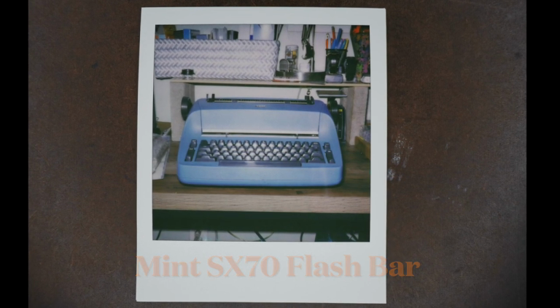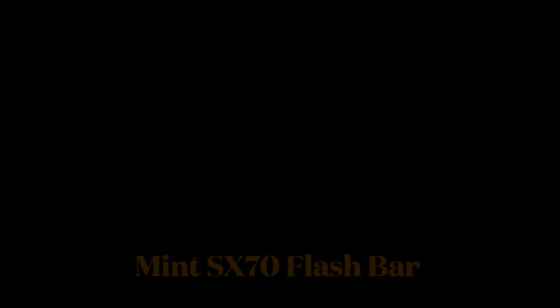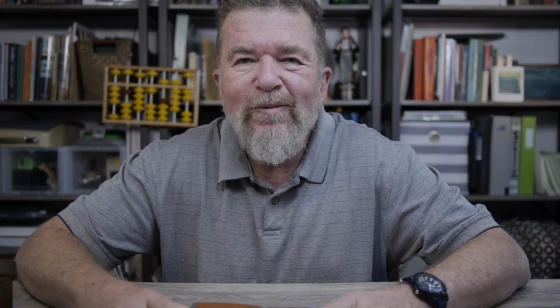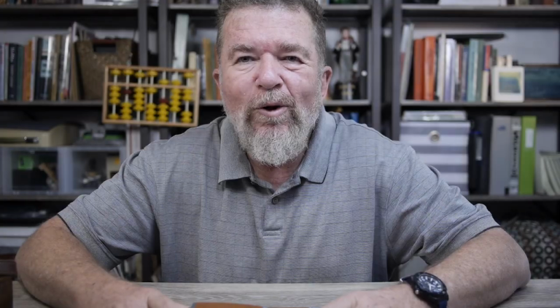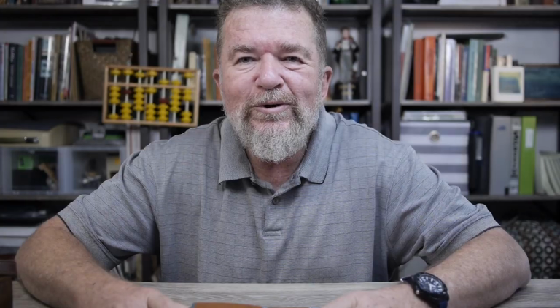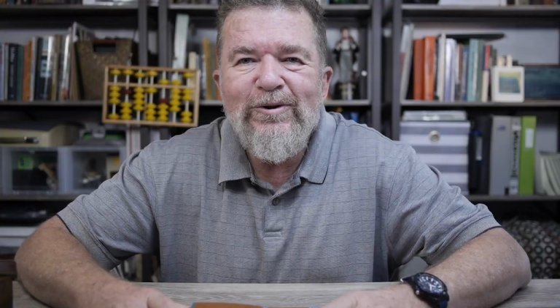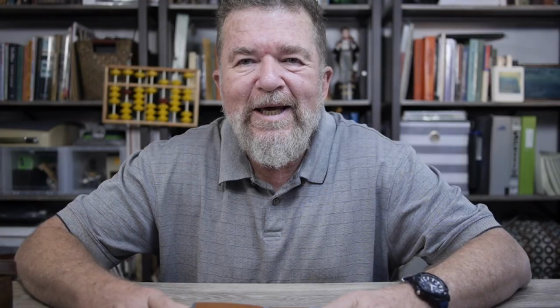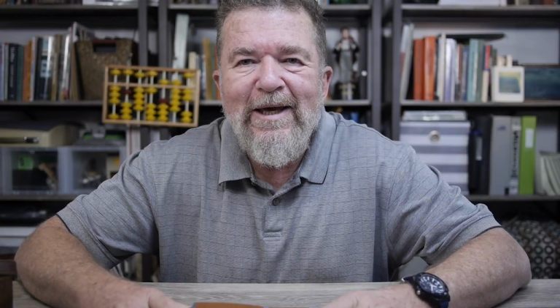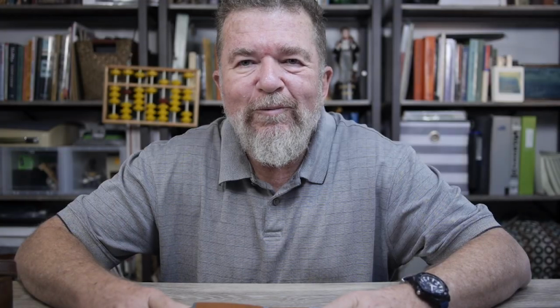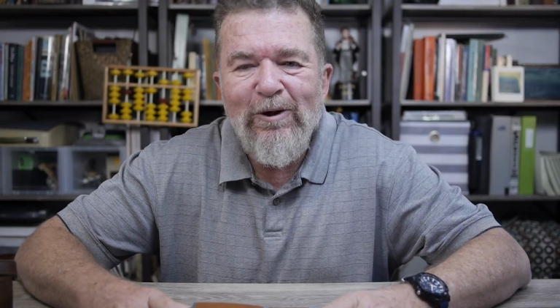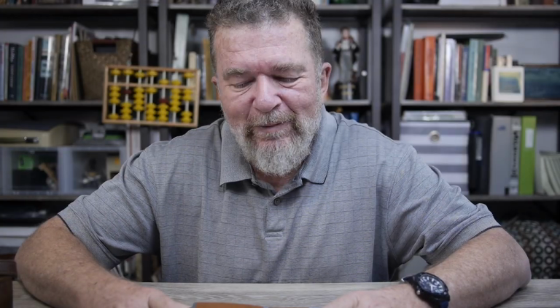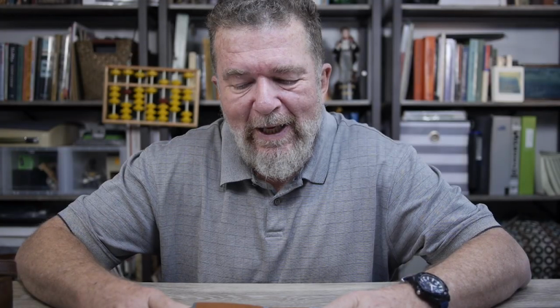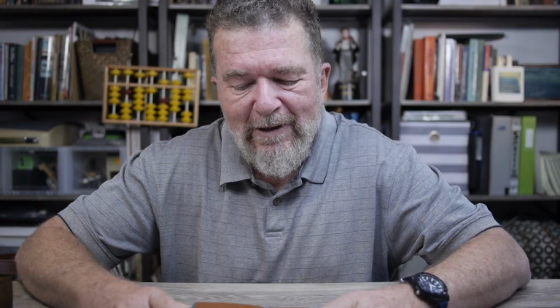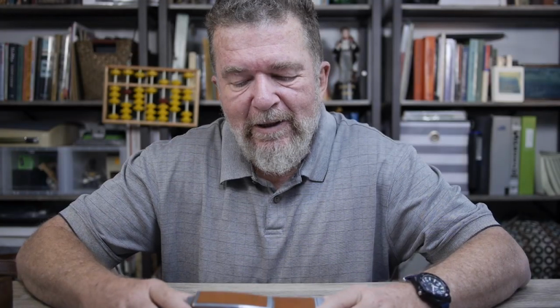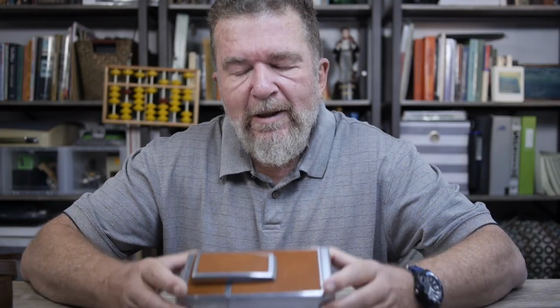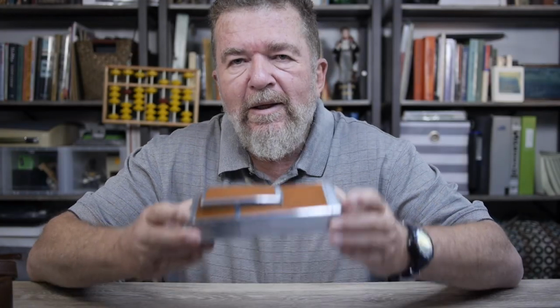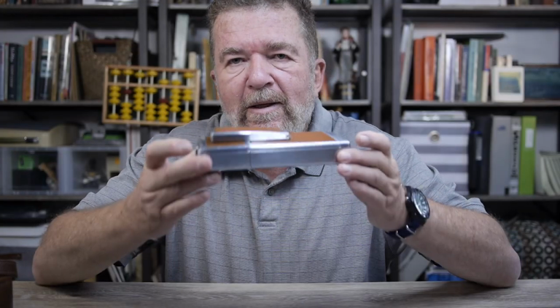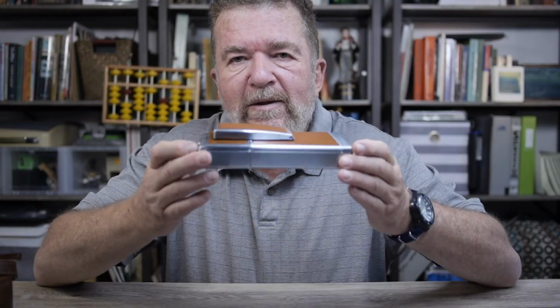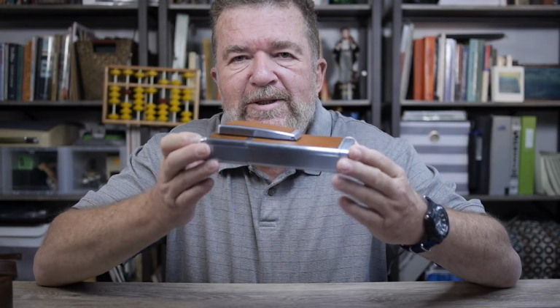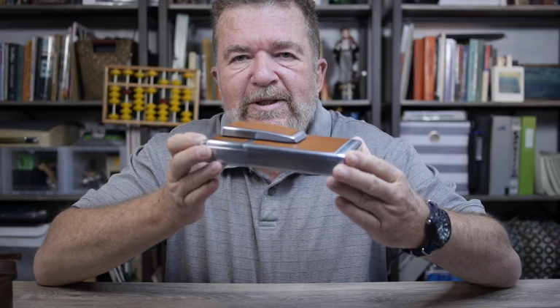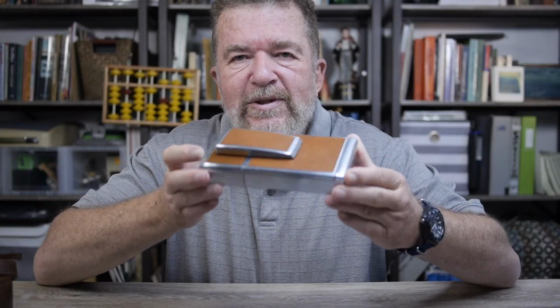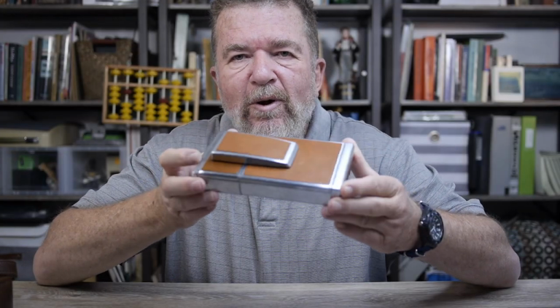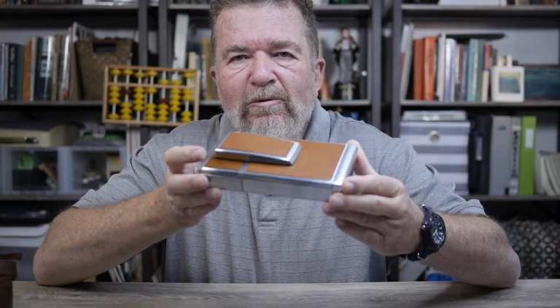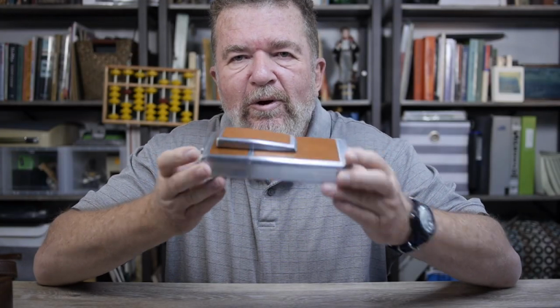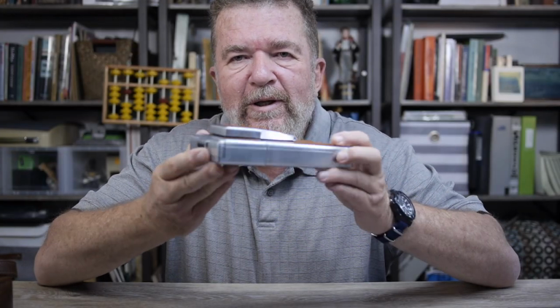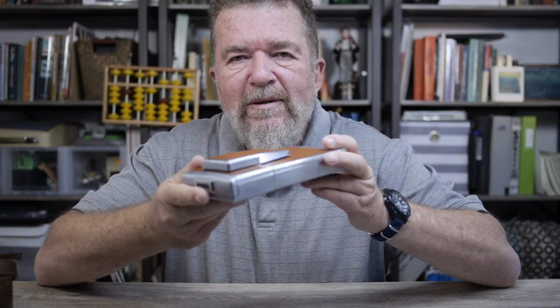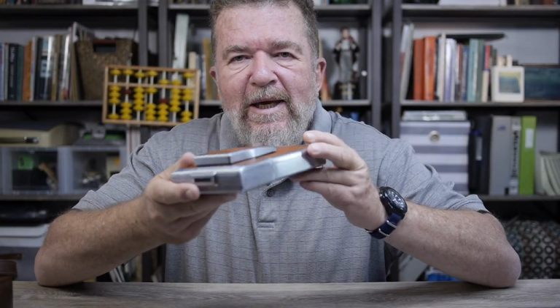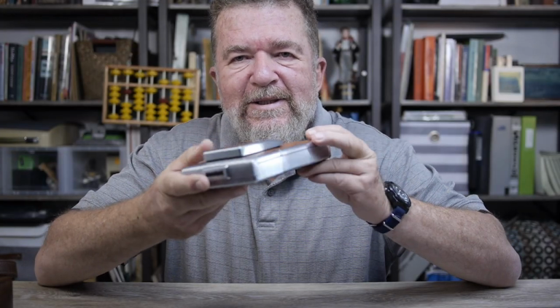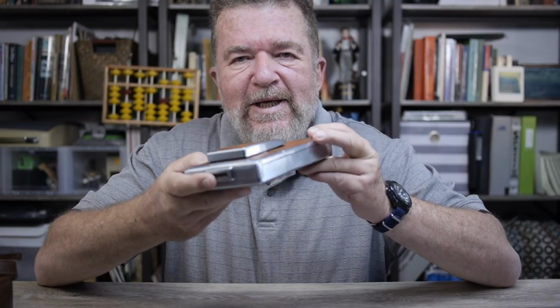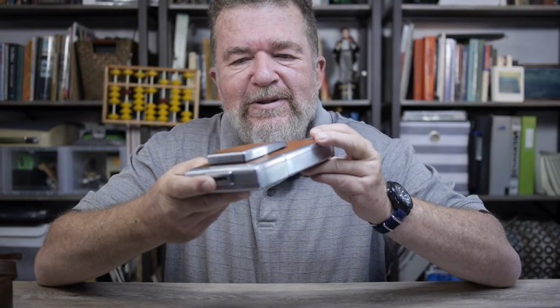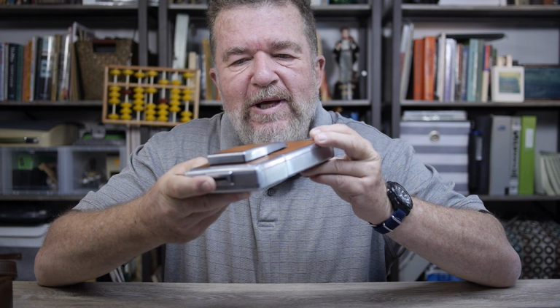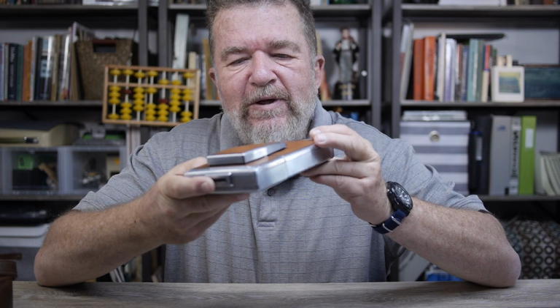Good day. Welcome back. This is the Polaroid SX-70.